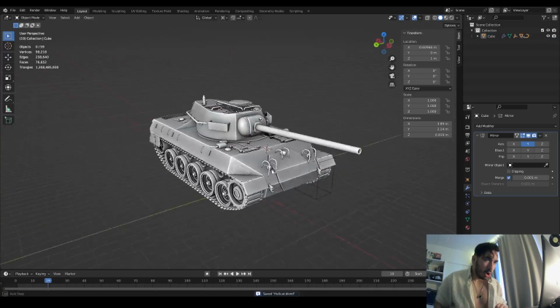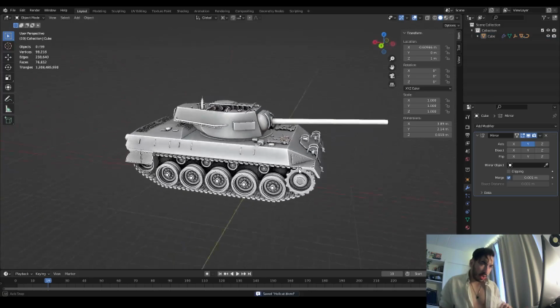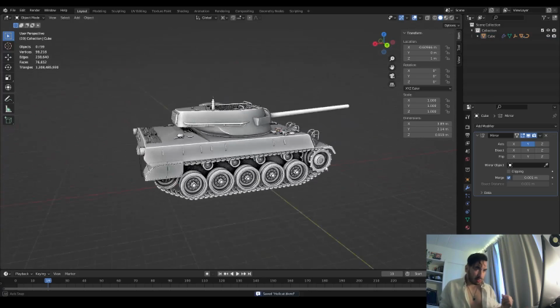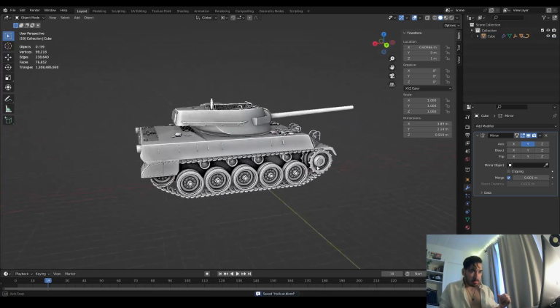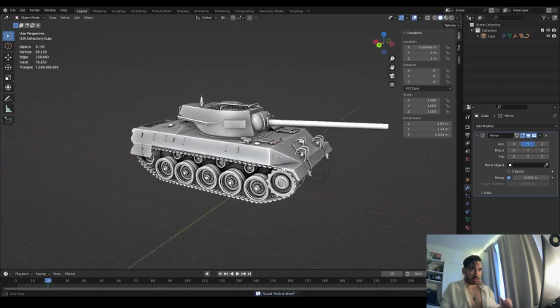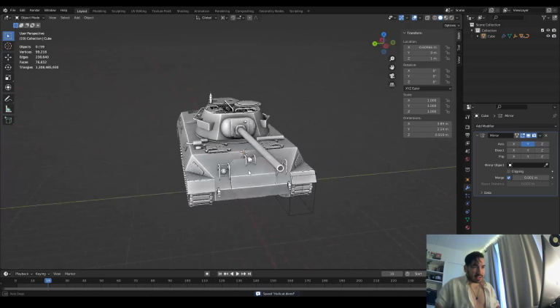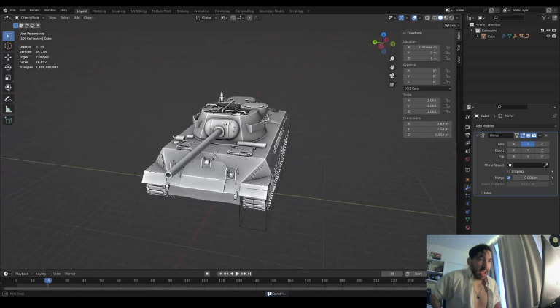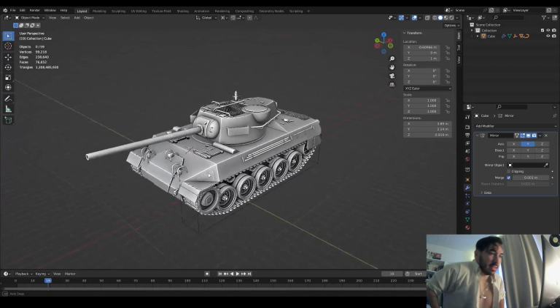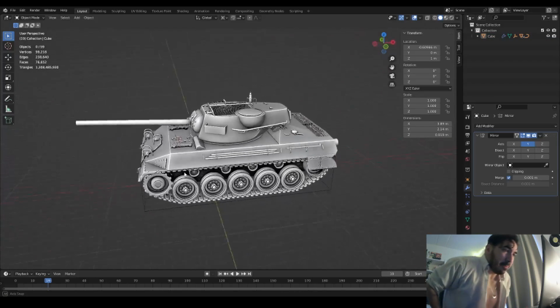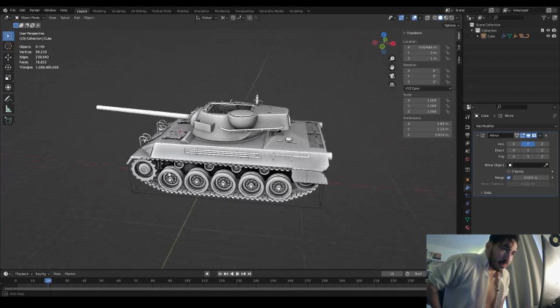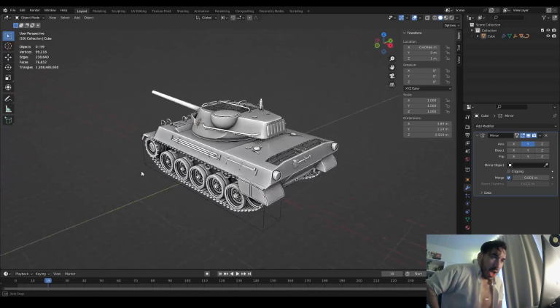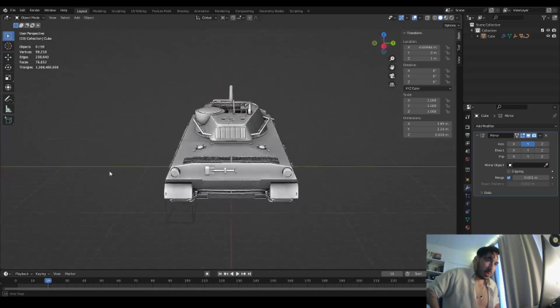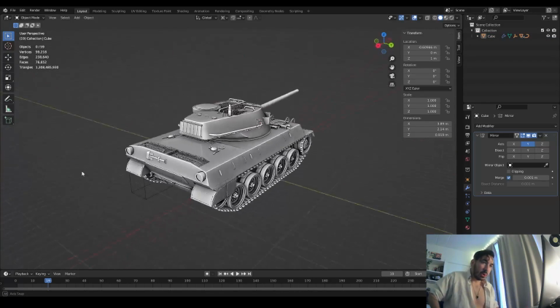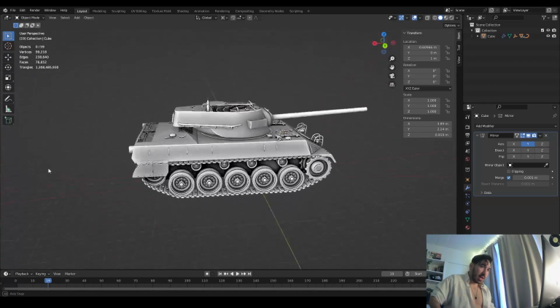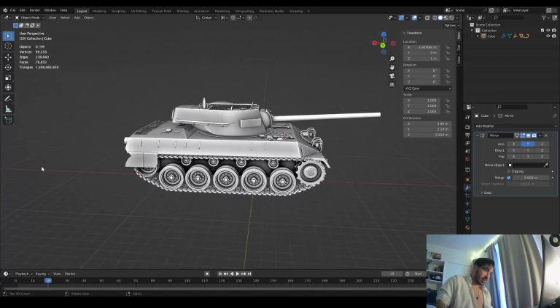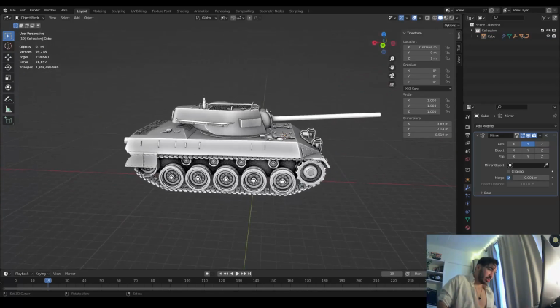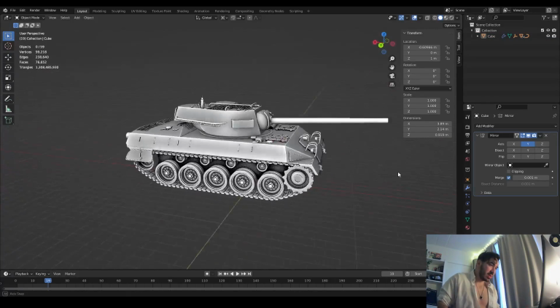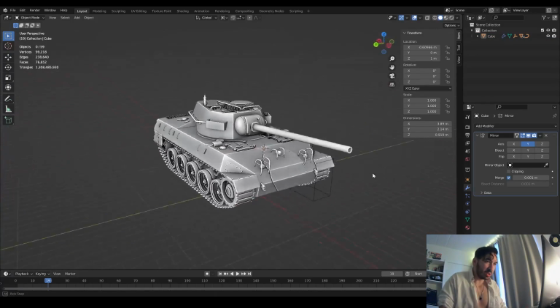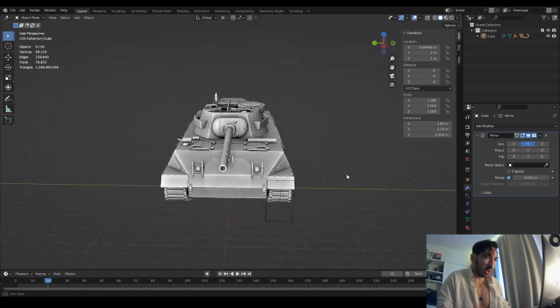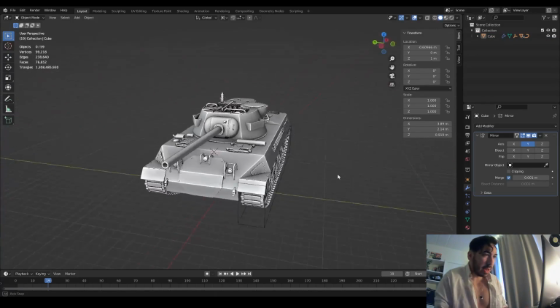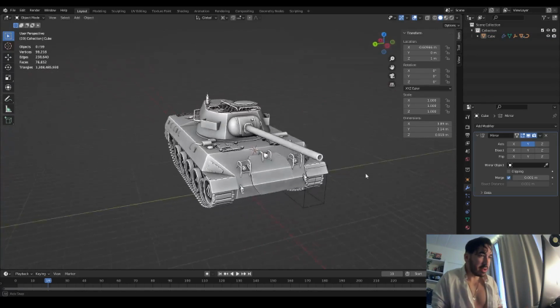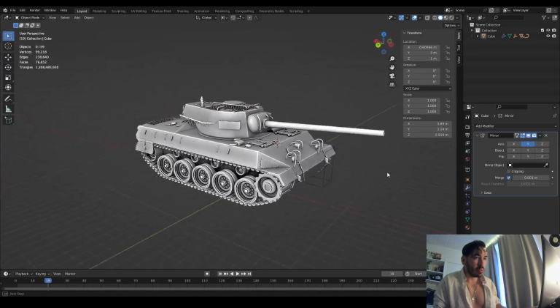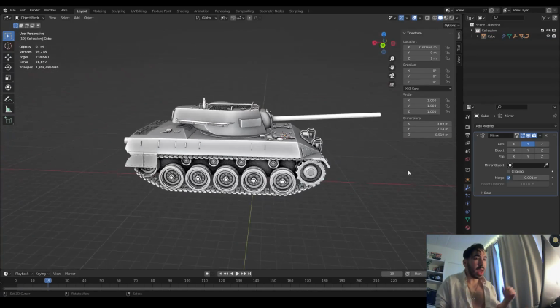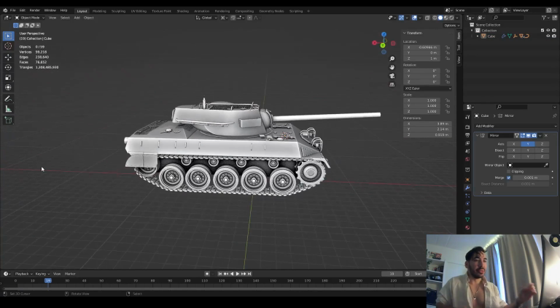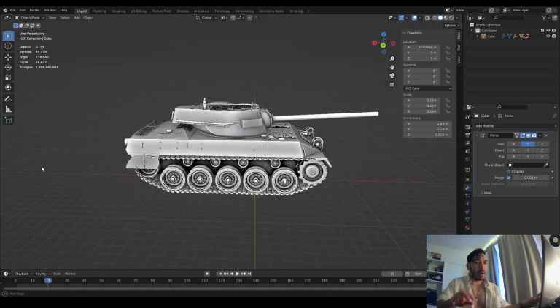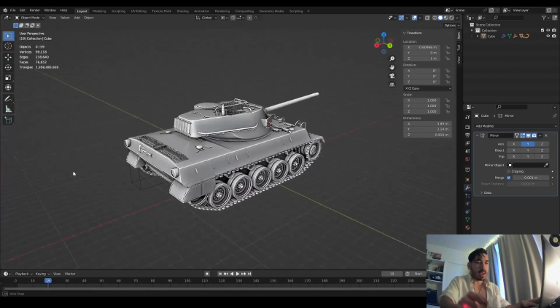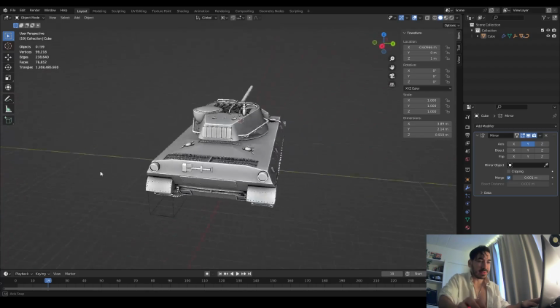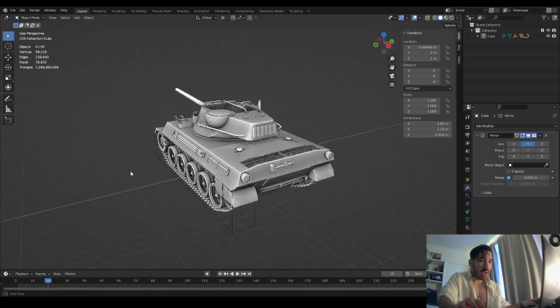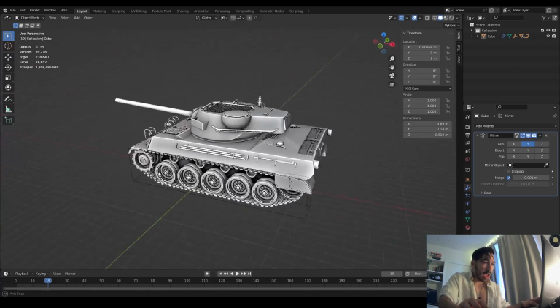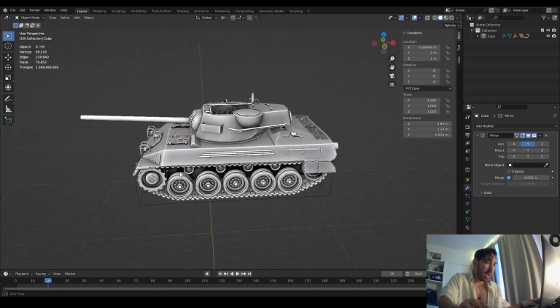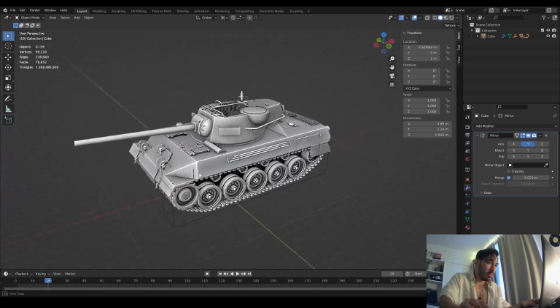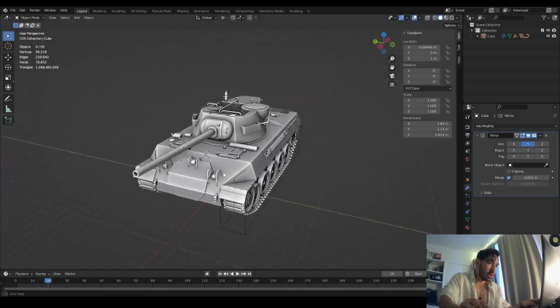All right guys, we're back to making tanks today. I know this is all you guys want to see, so here's a quick 10-minute rundown of how we made this Hellcat over here.